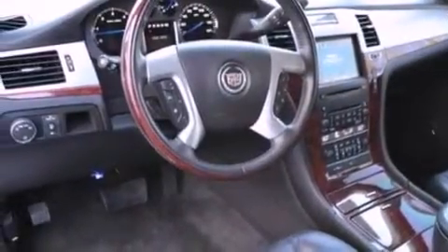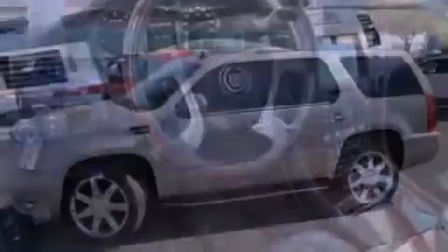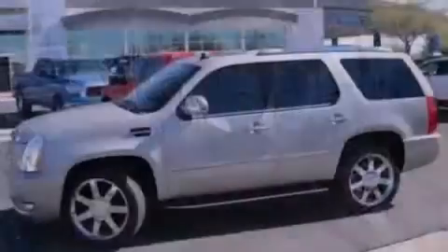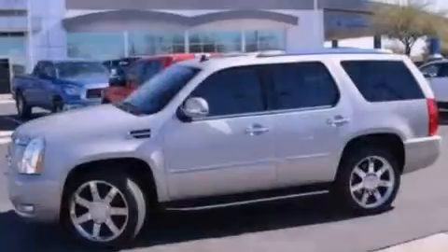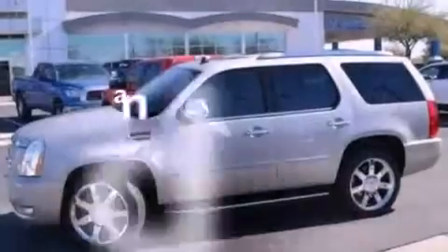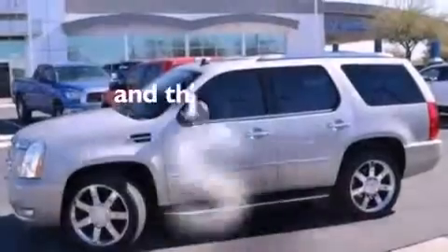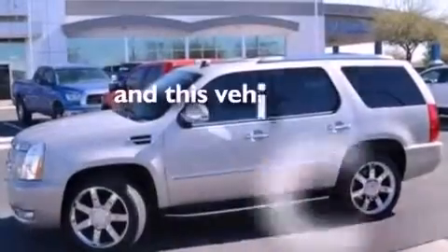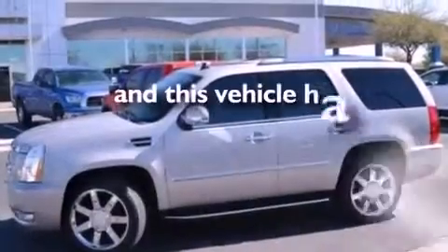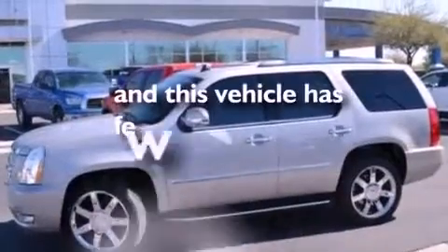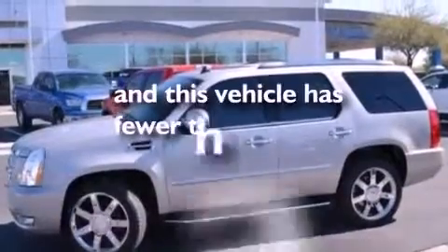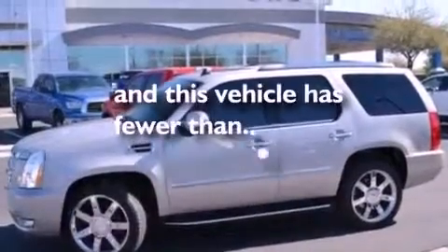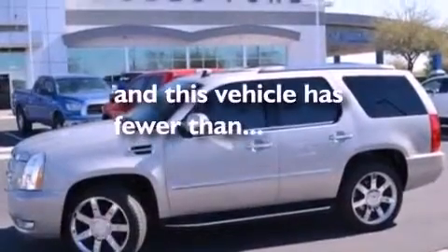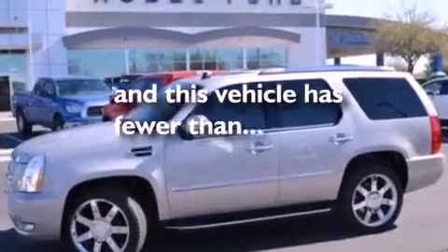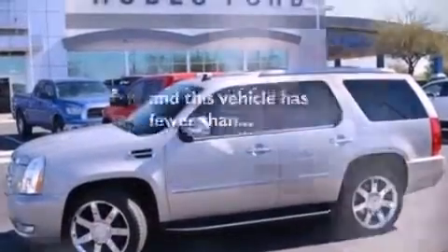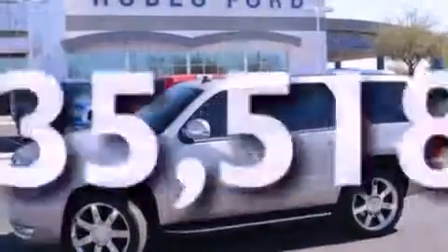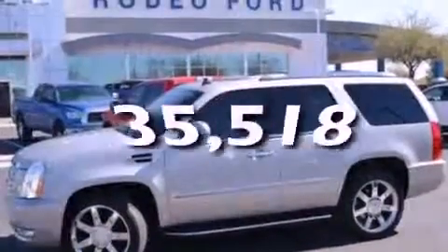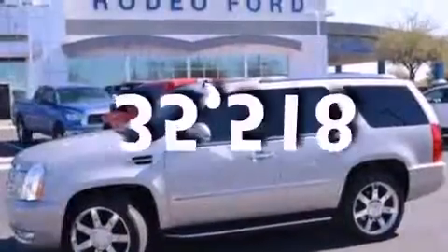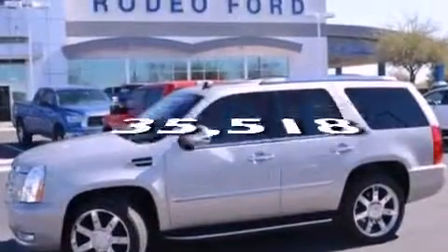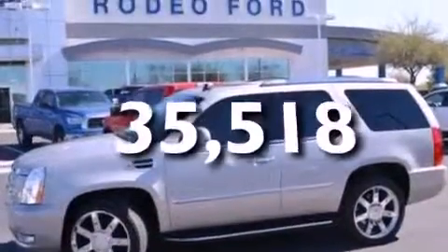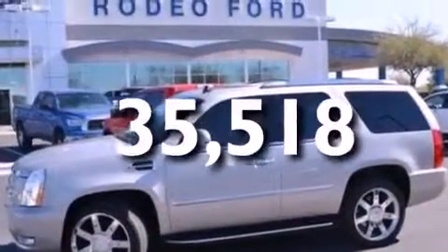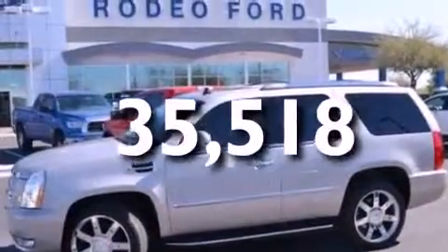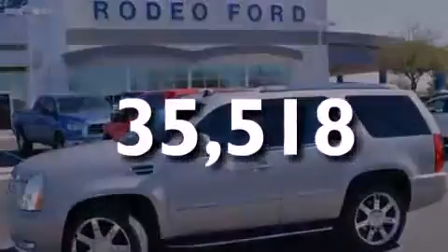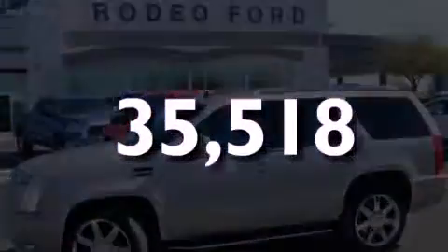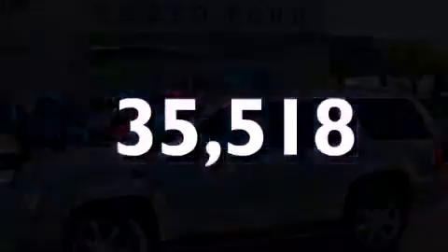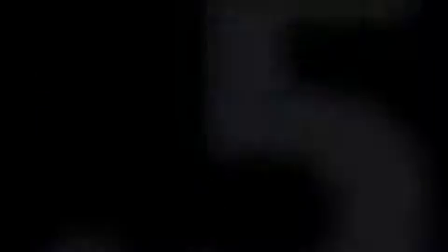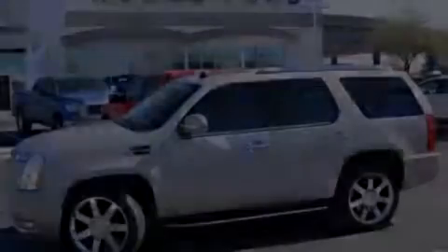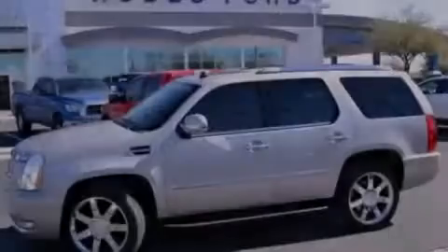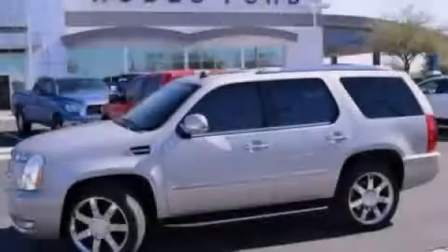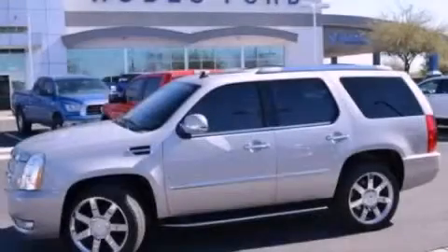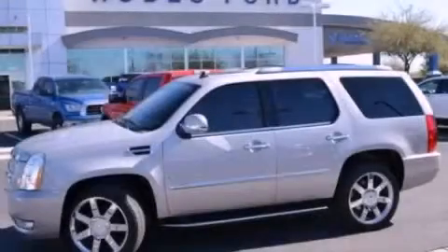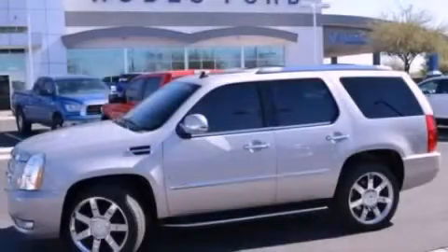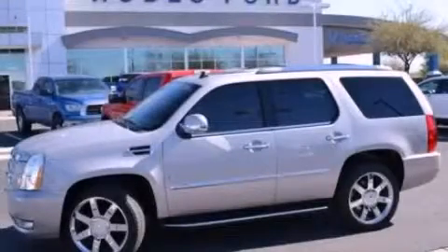And this vehicle has less than 36,000 miles. Stop by today and test drive this vehicle for yourself.